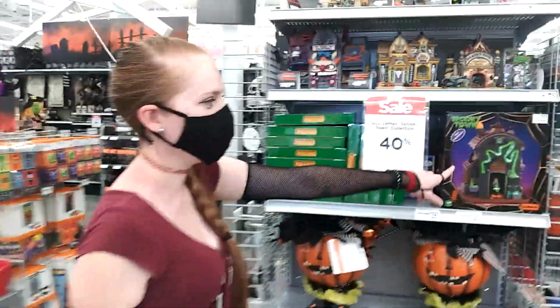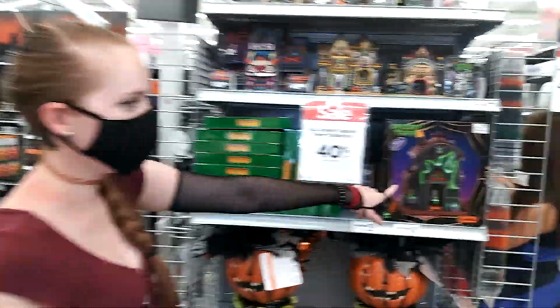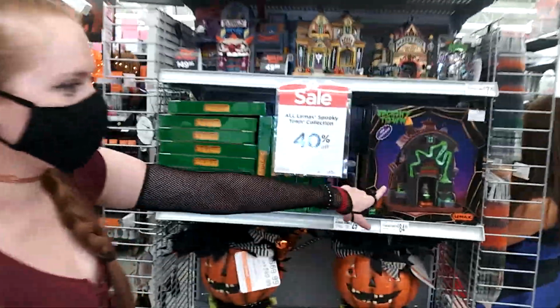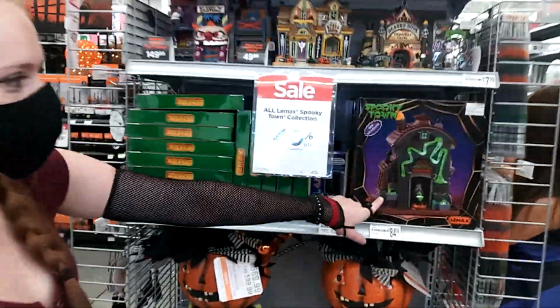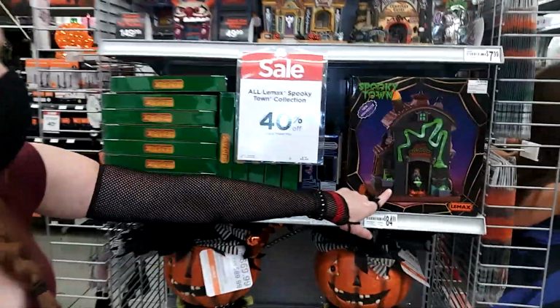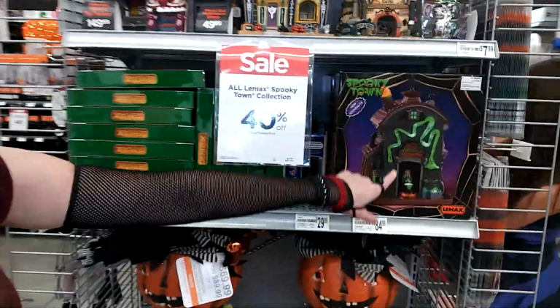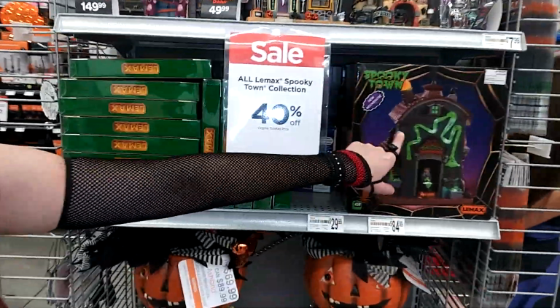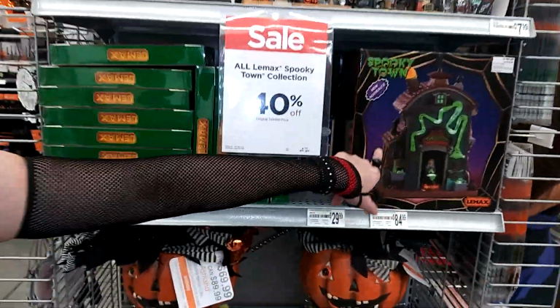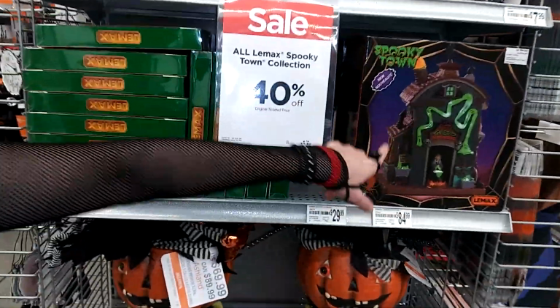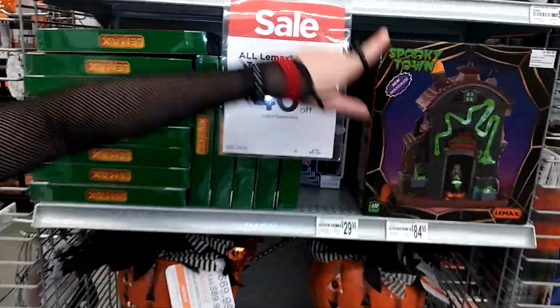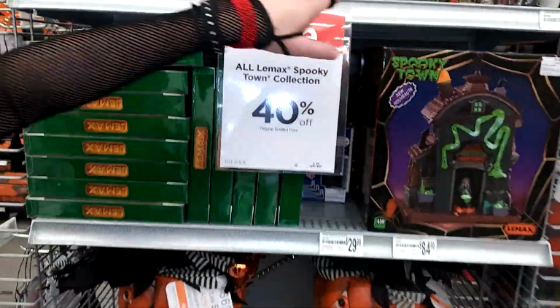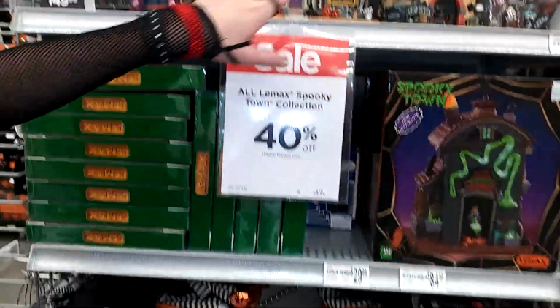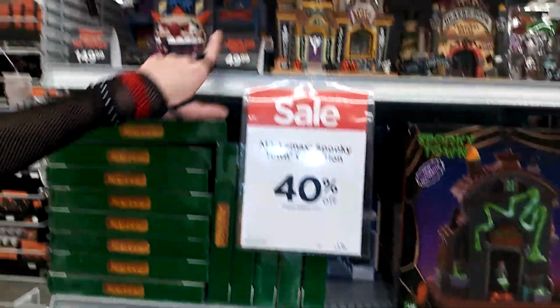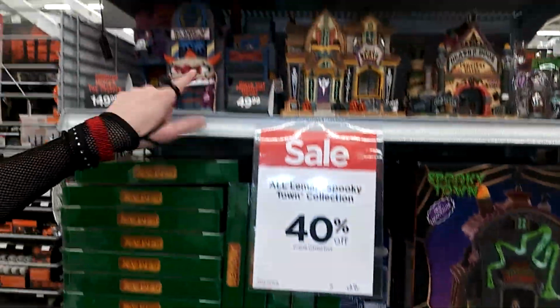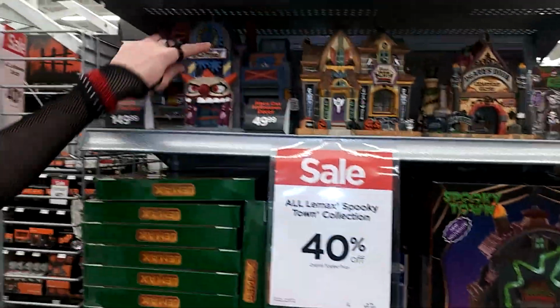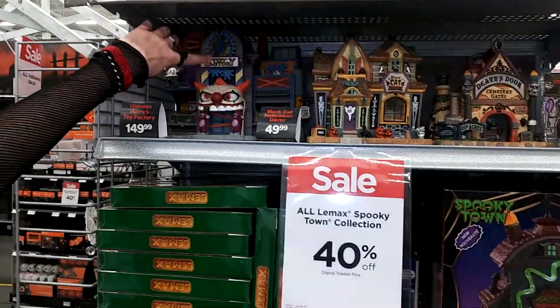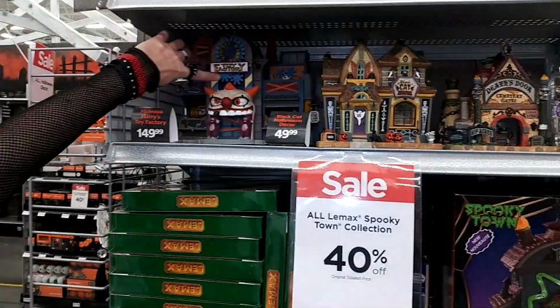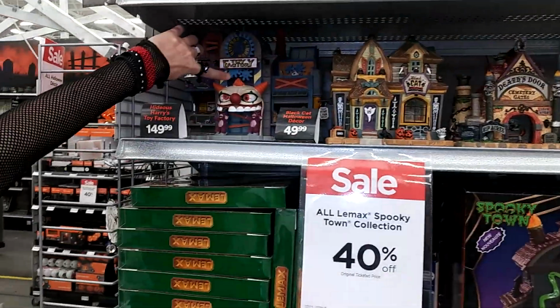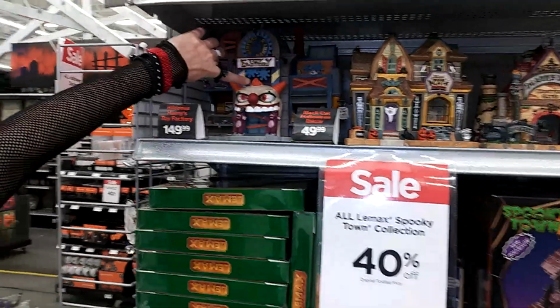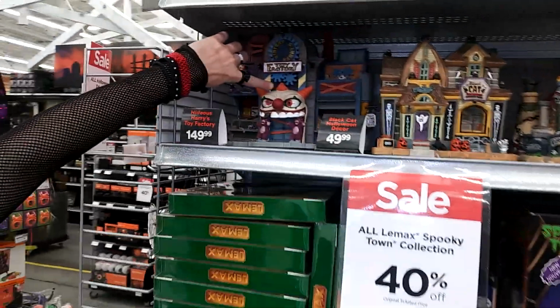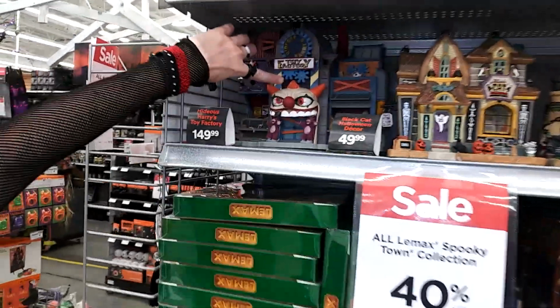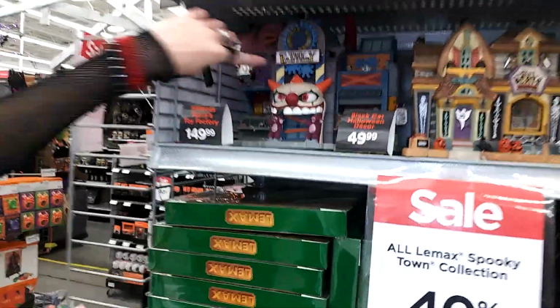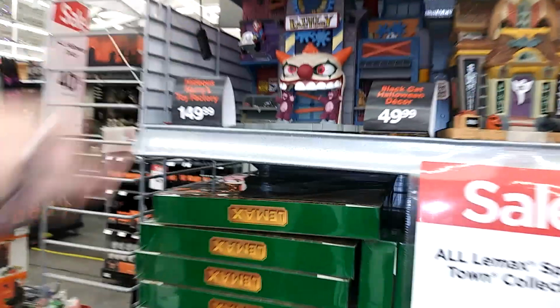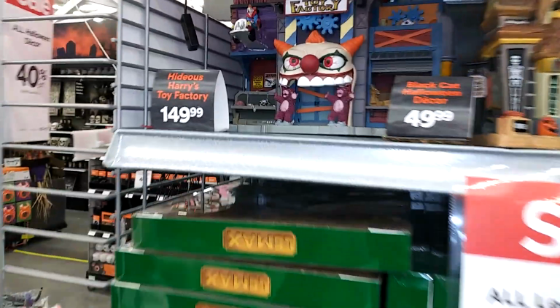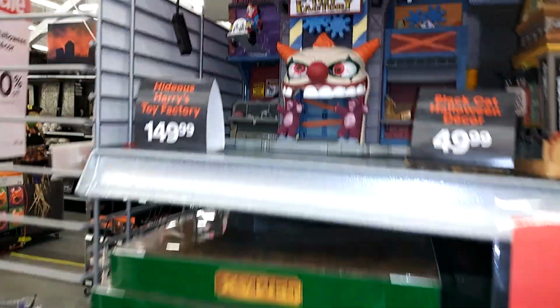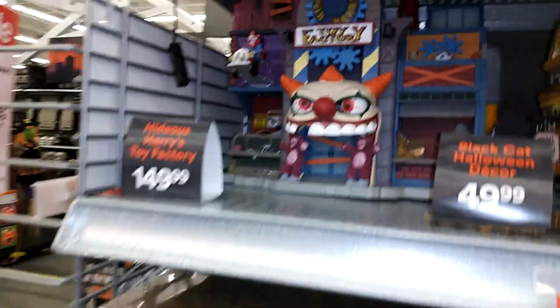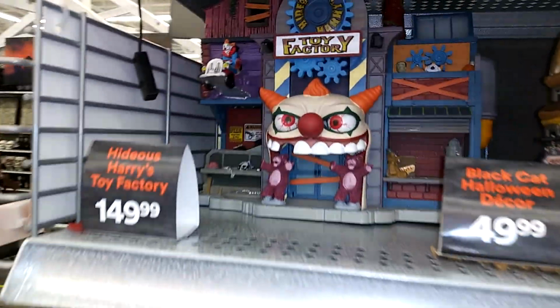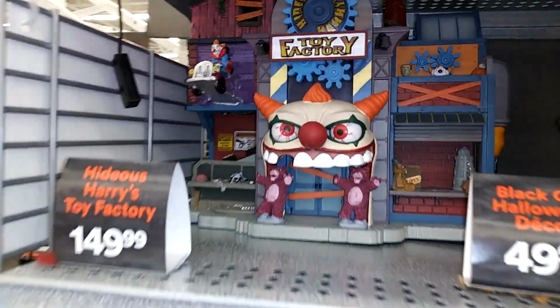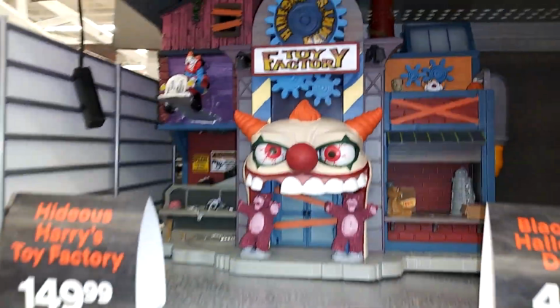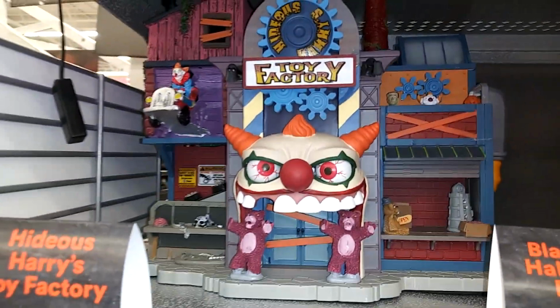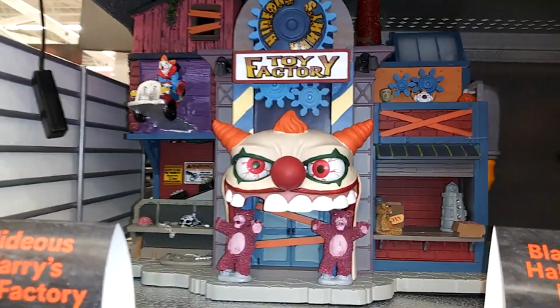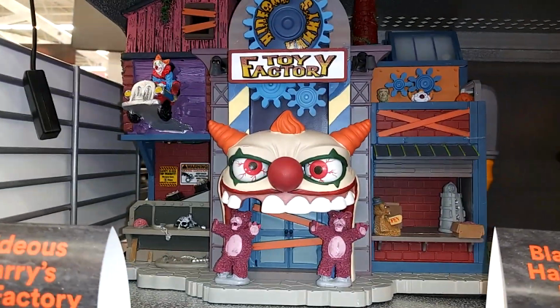Kooky Town is really cool. Look at this — the toy factory. It's really awesome.